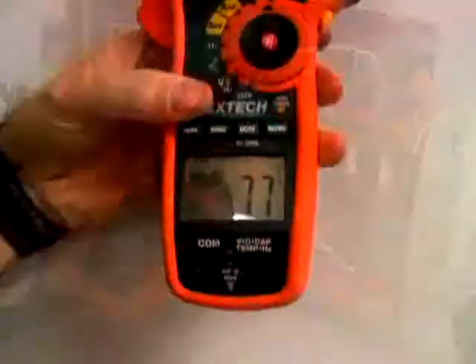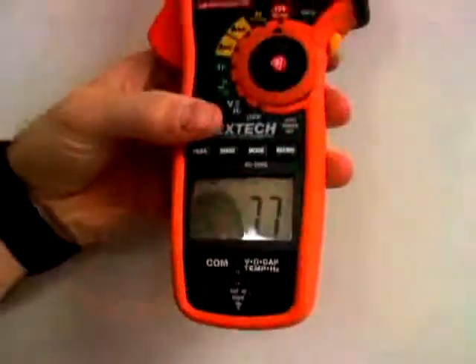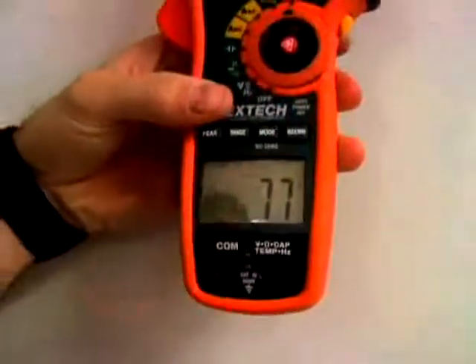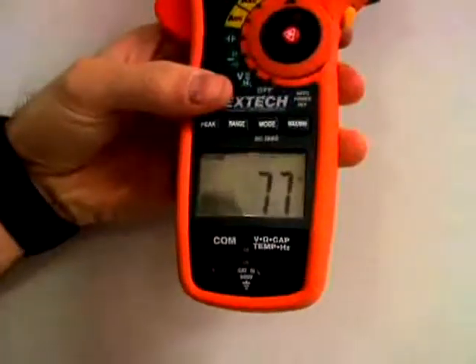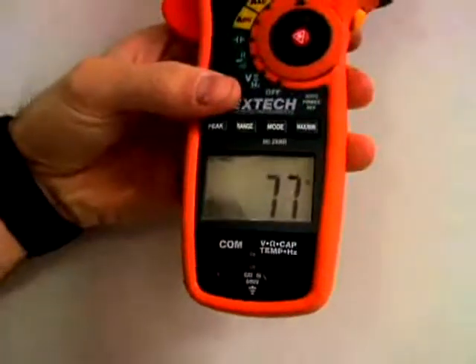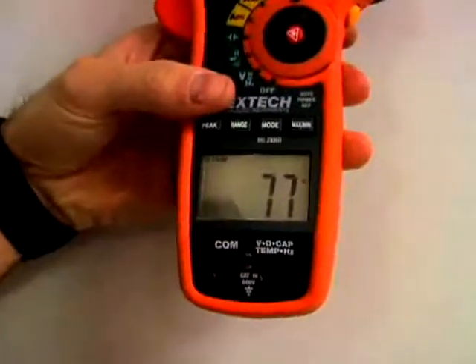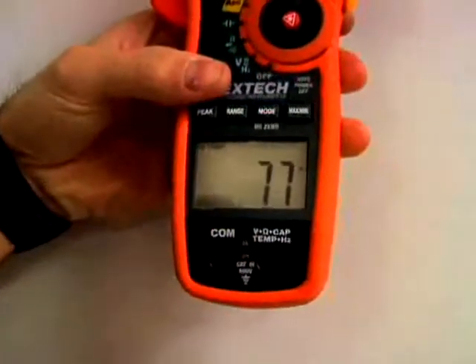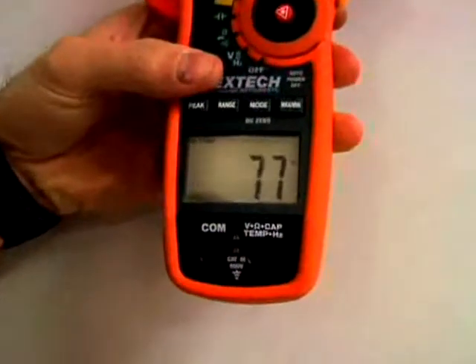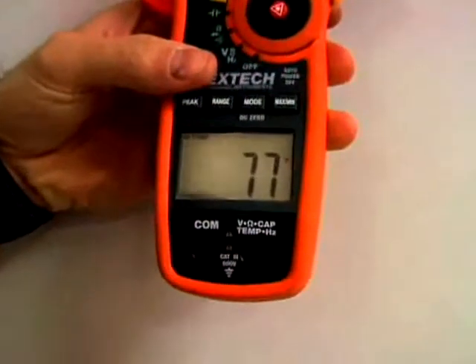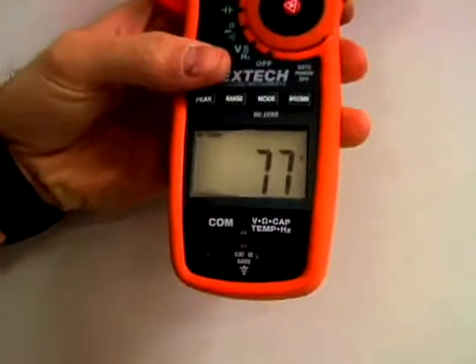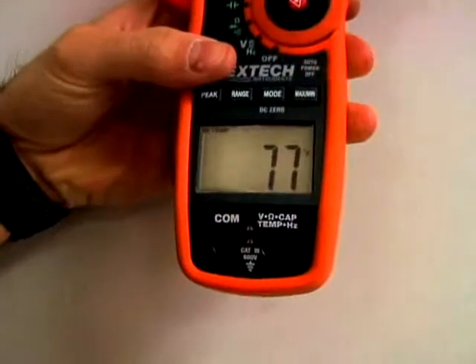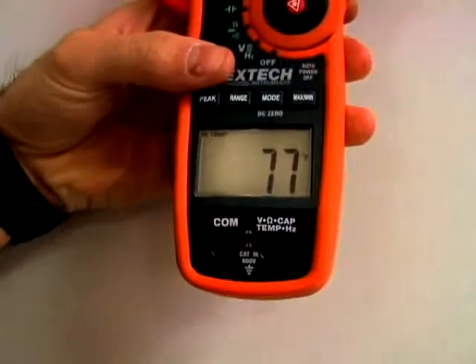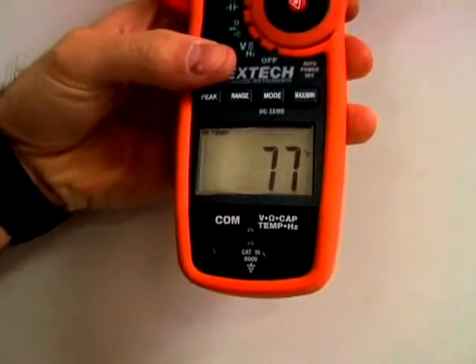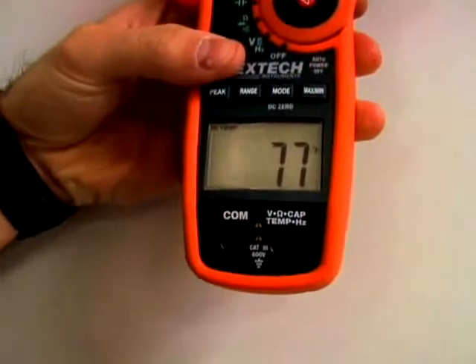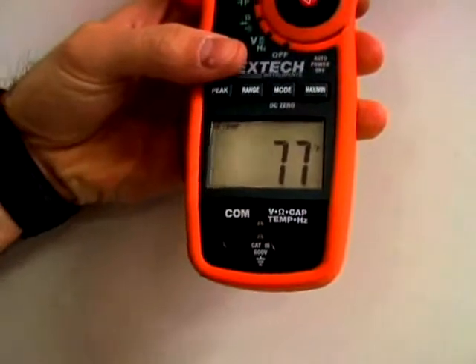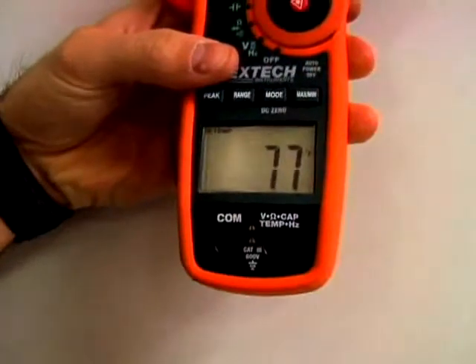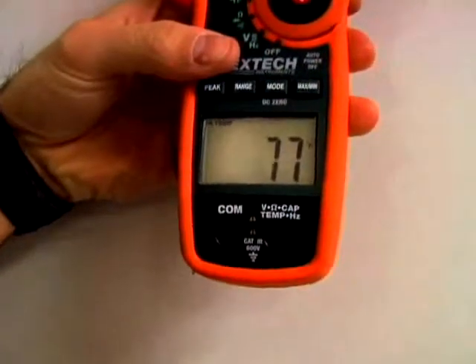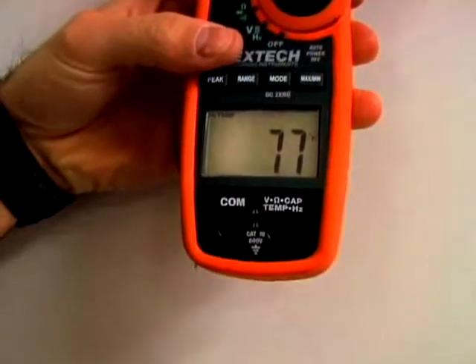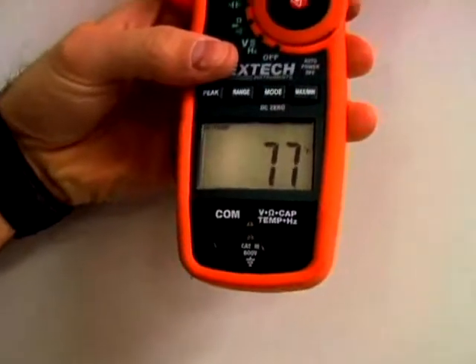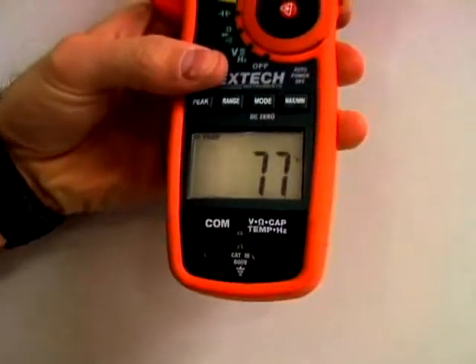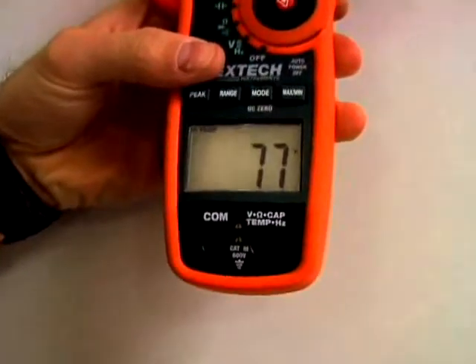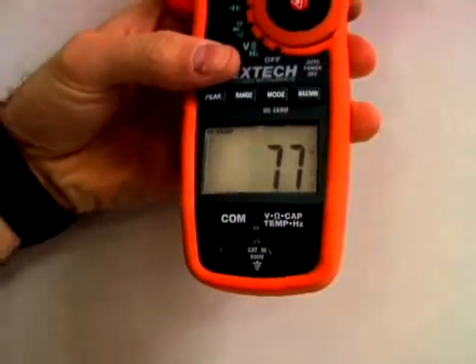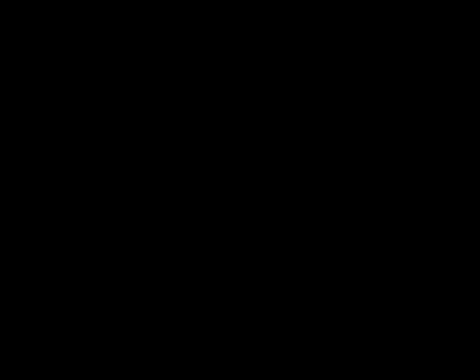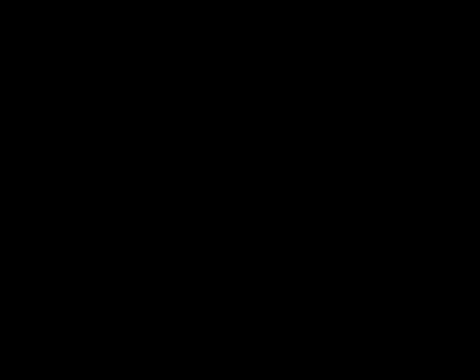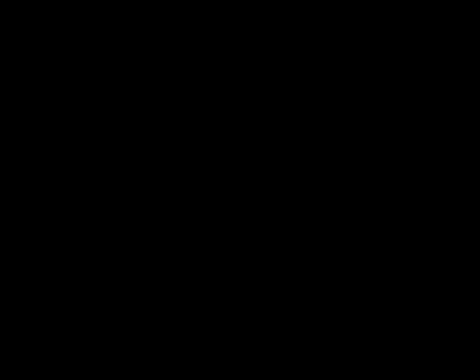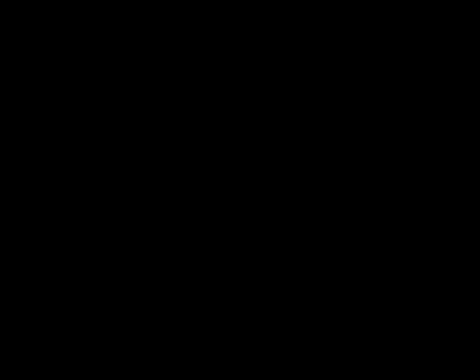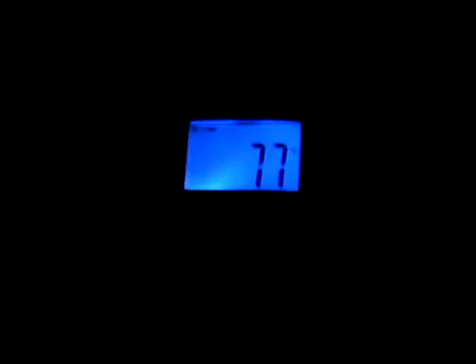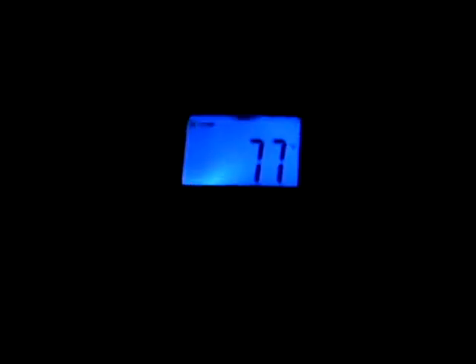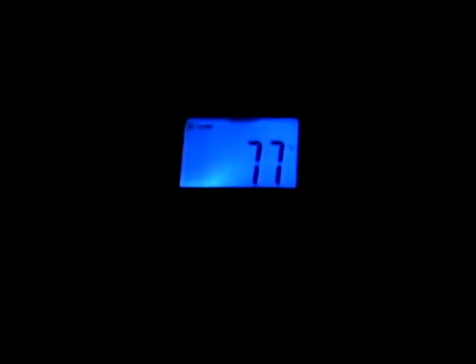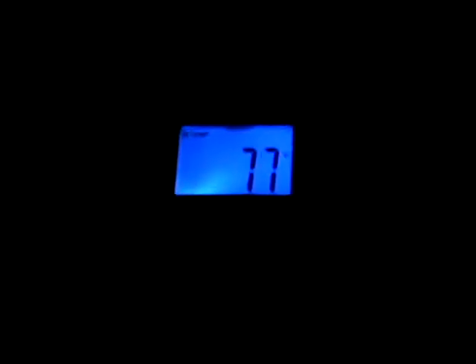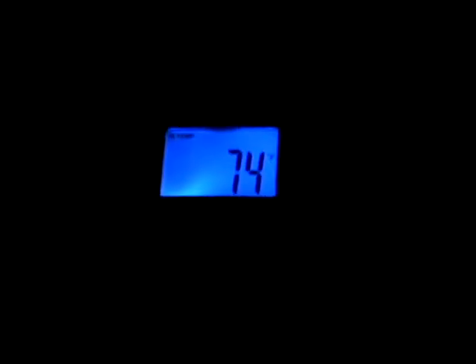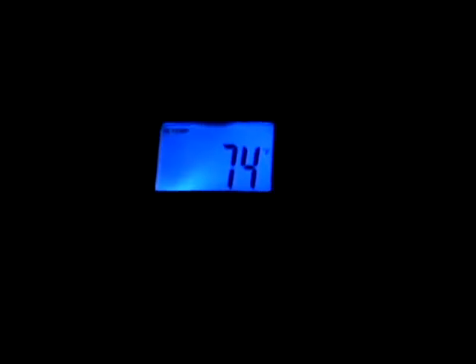The large, high-contrast display with bright LEDs illuminates the display, making it easy to read even in low light conditions.